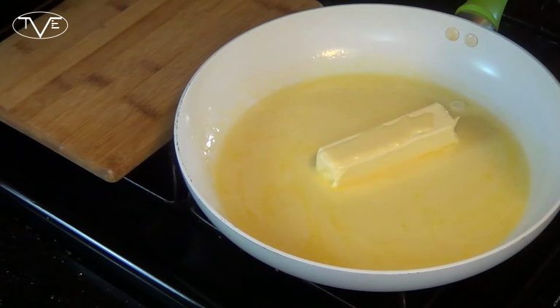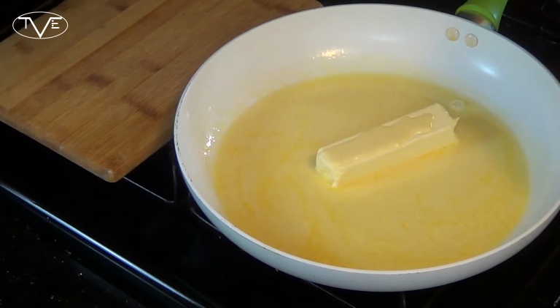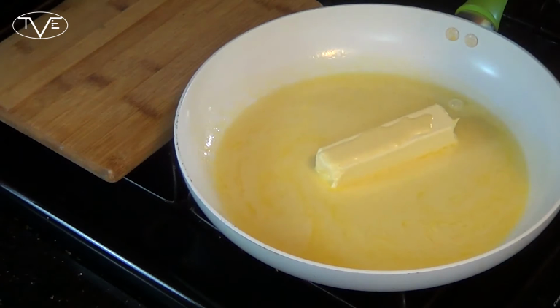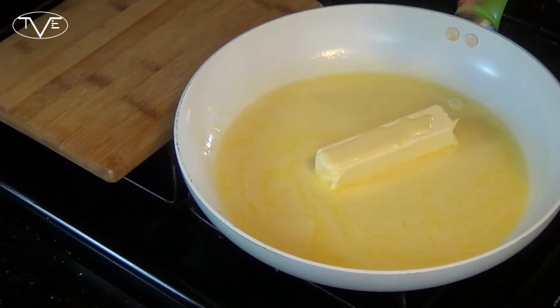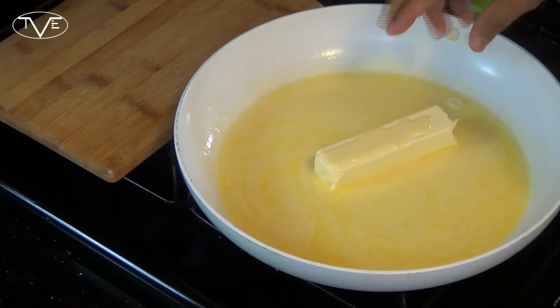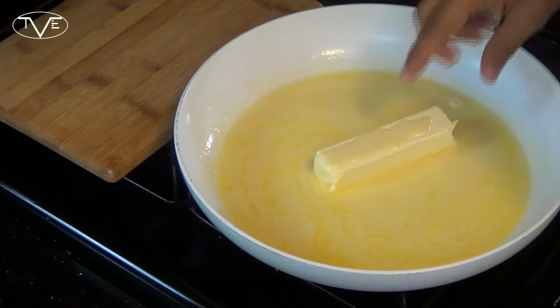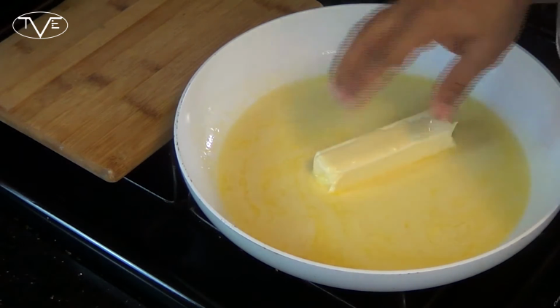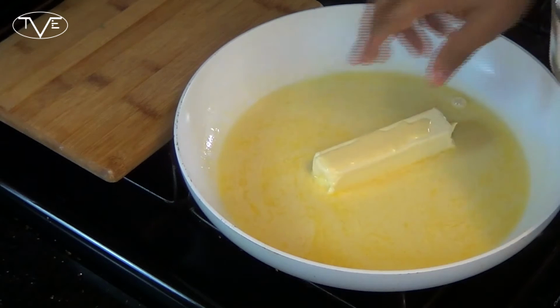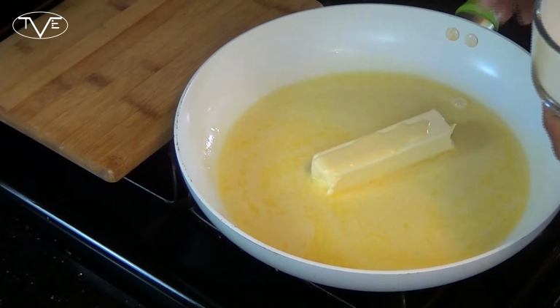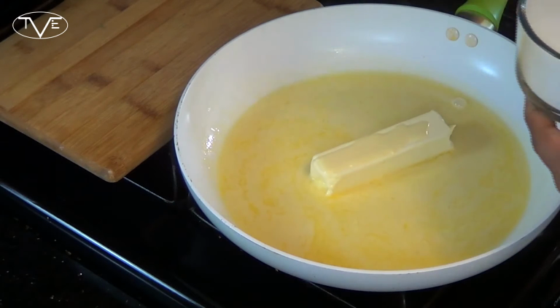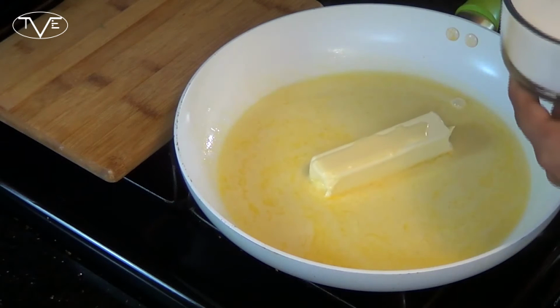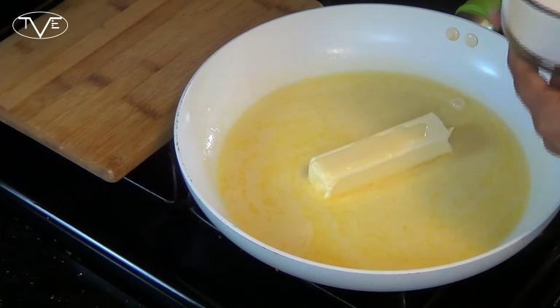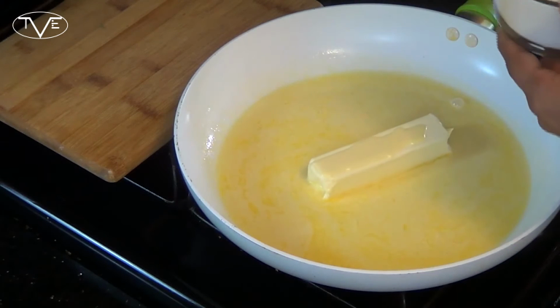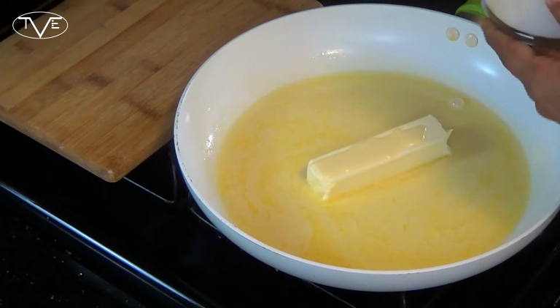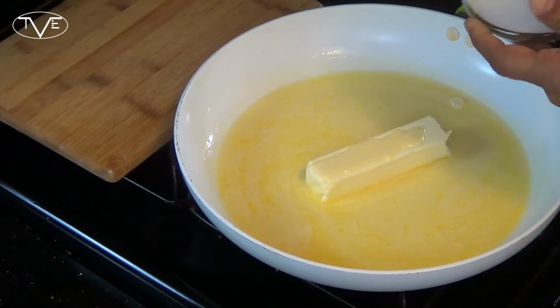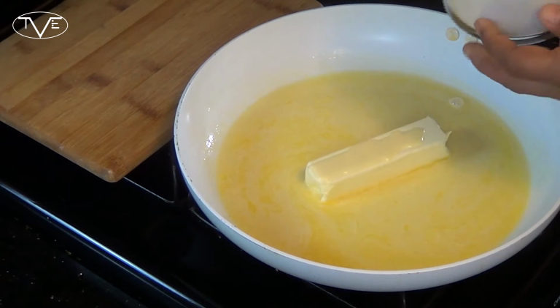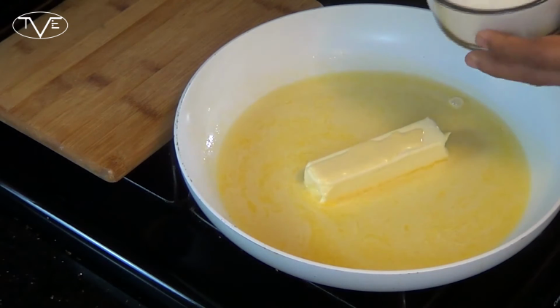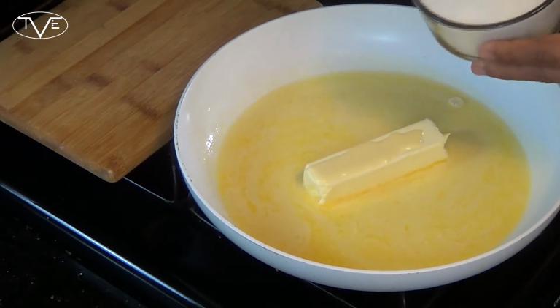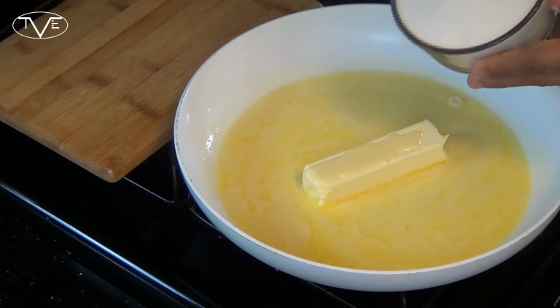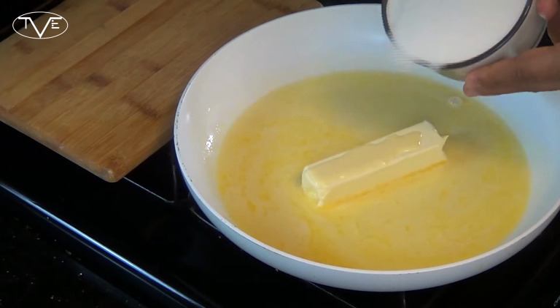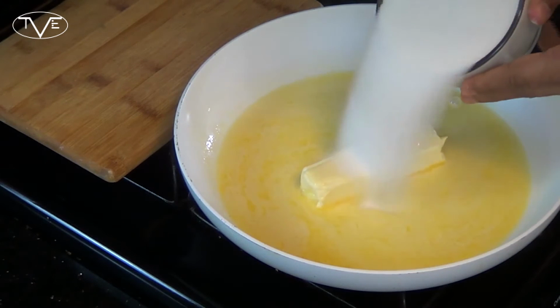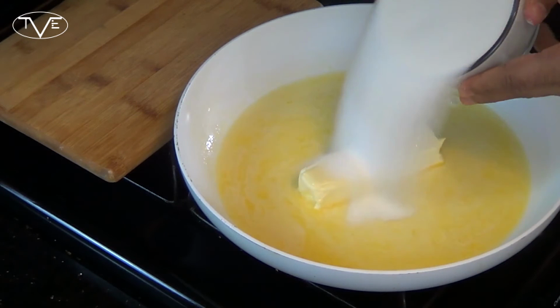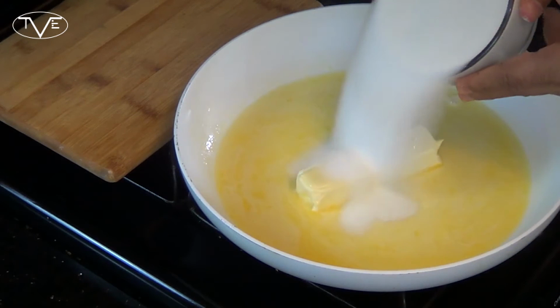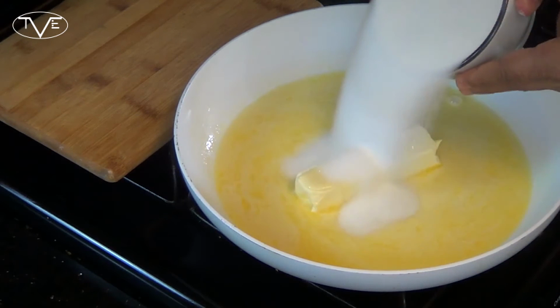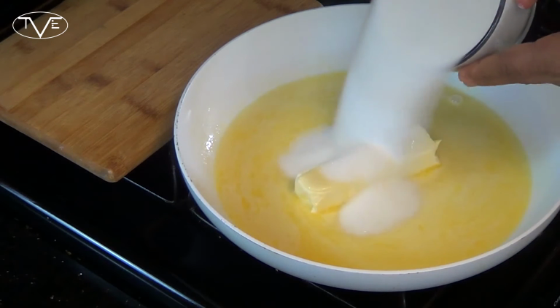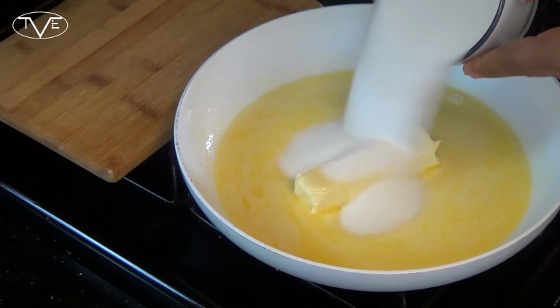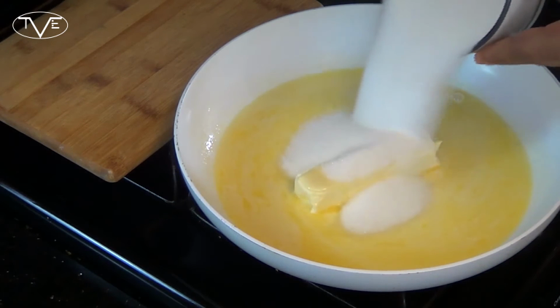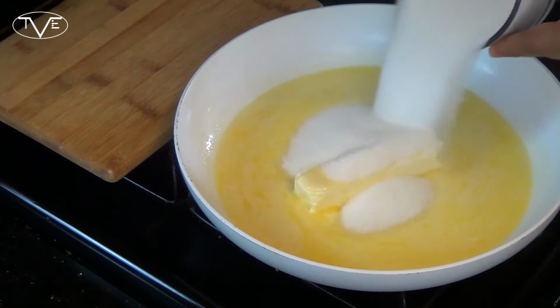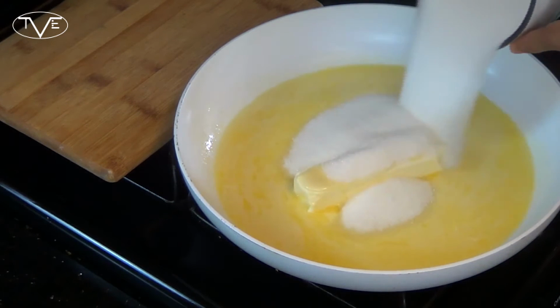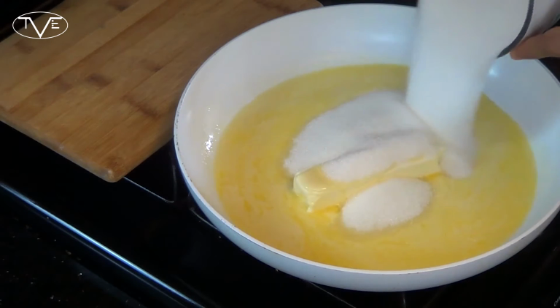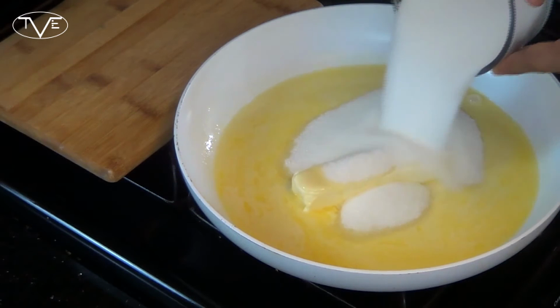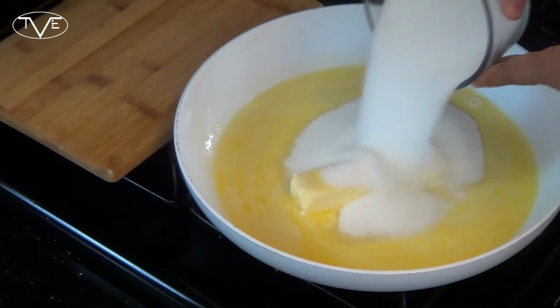As that butter is melting and everything is heating up, I'm going to go ahead and add my sugar so that can be part of the mixture as it boils.